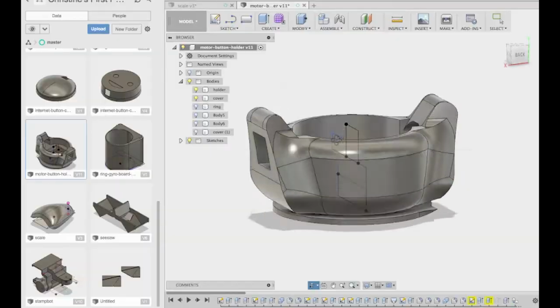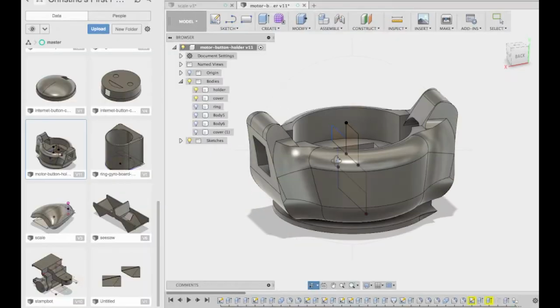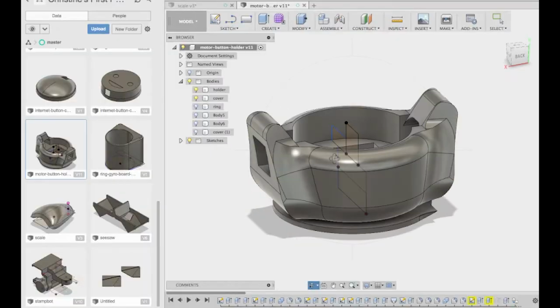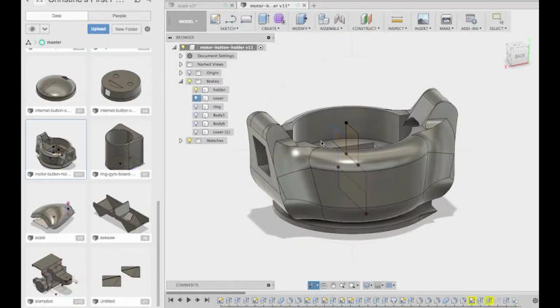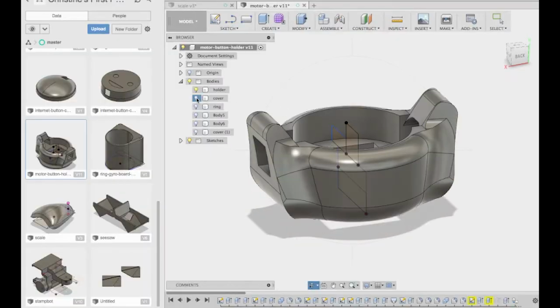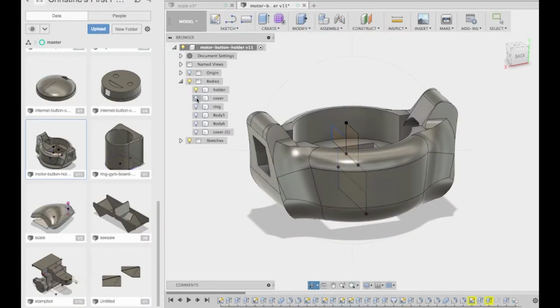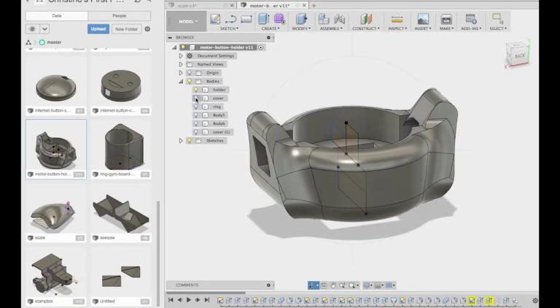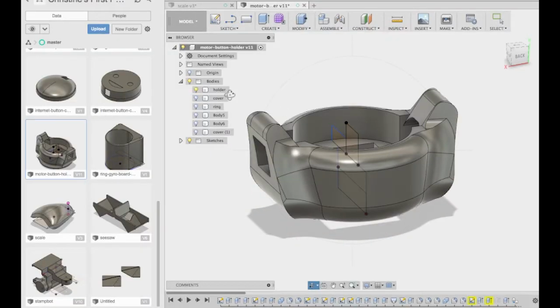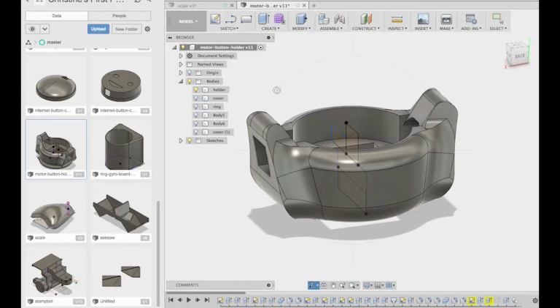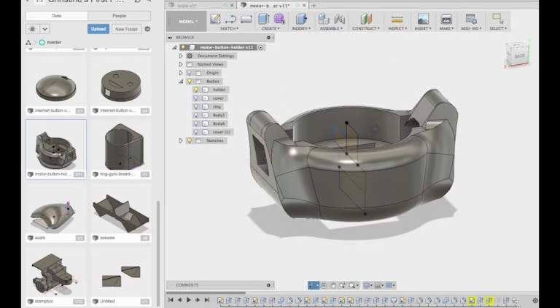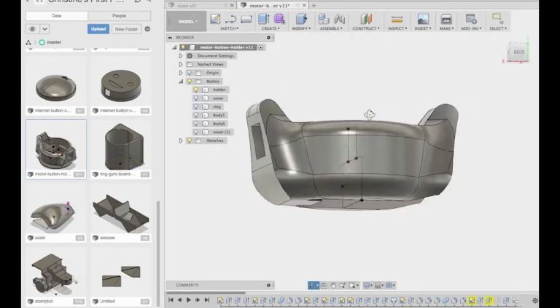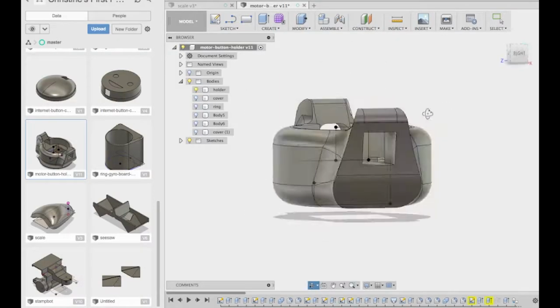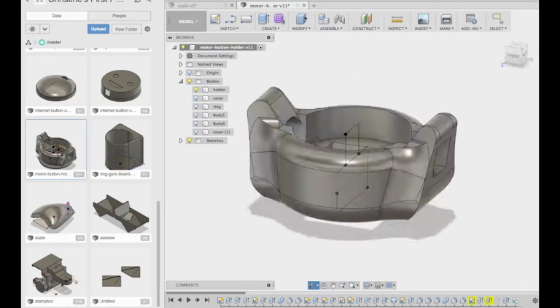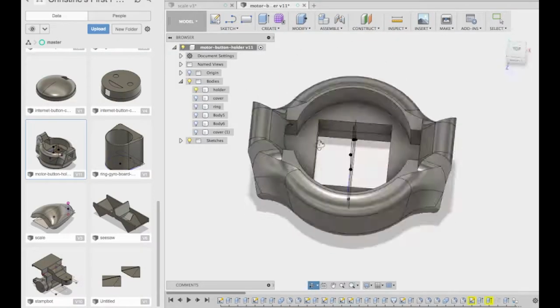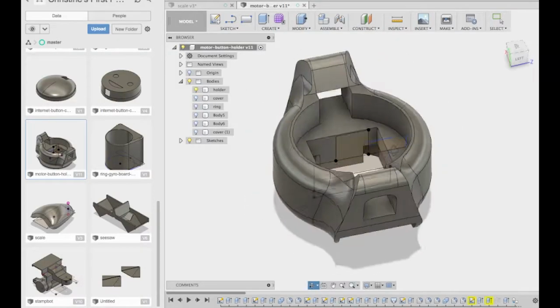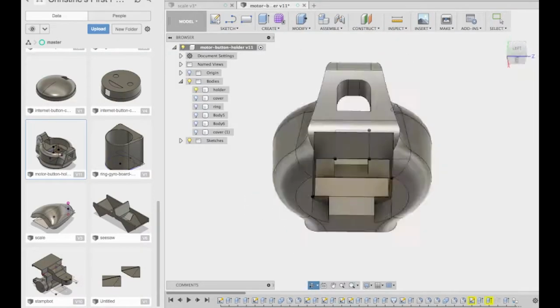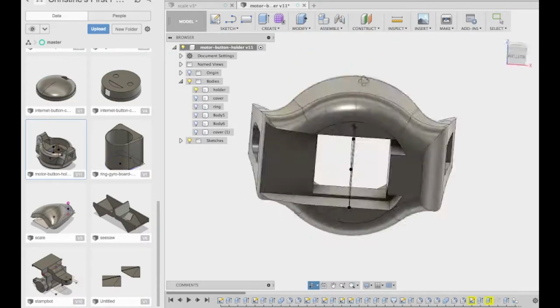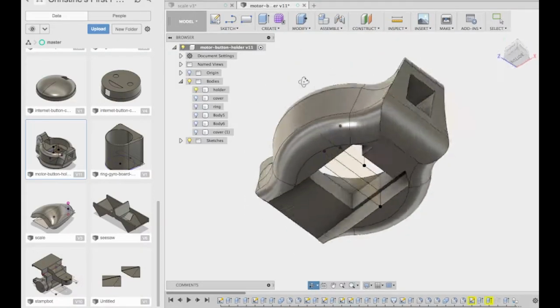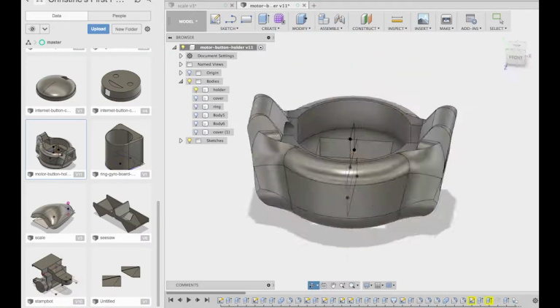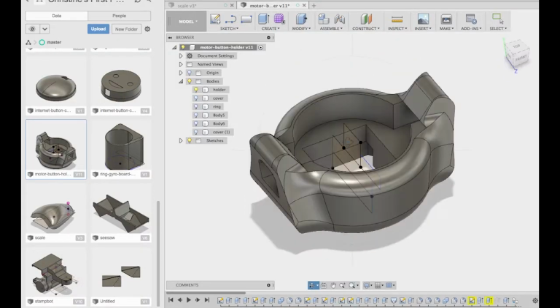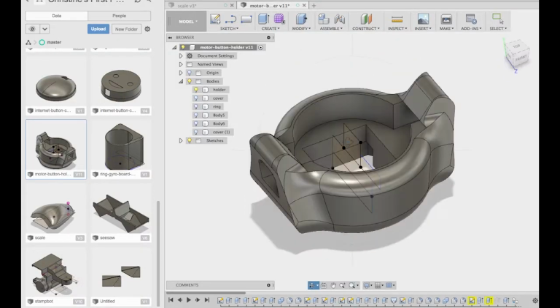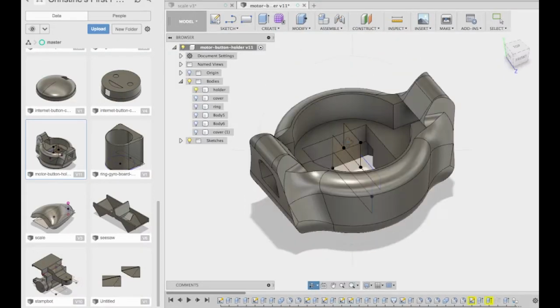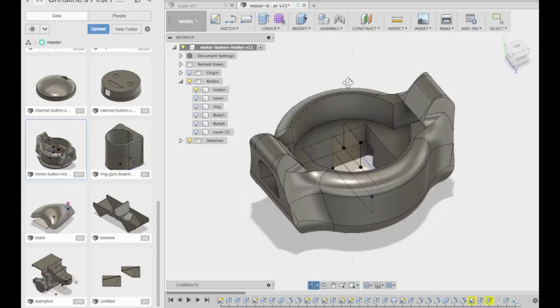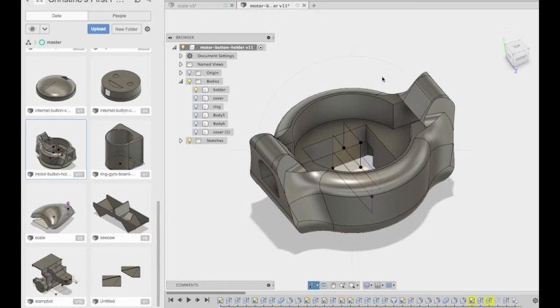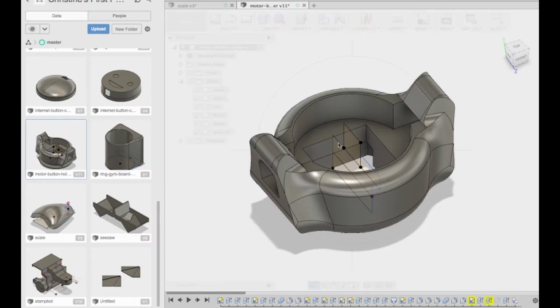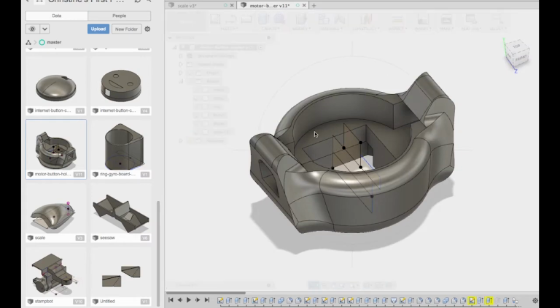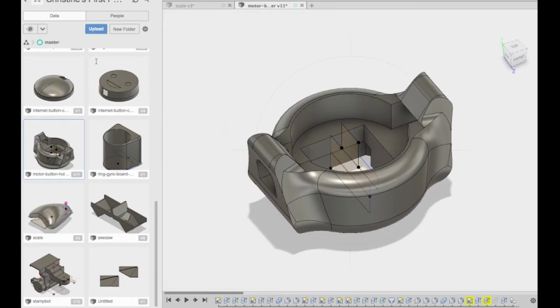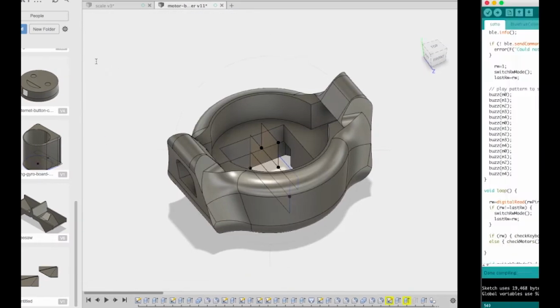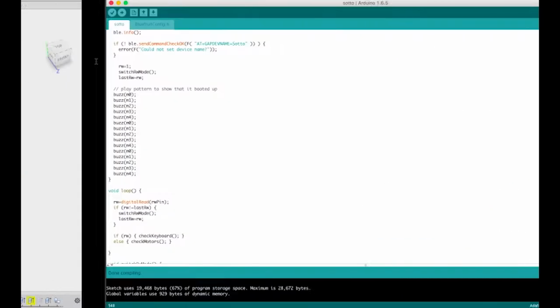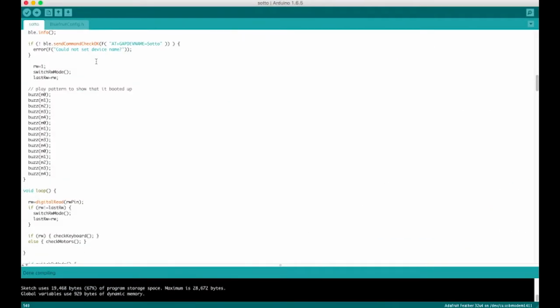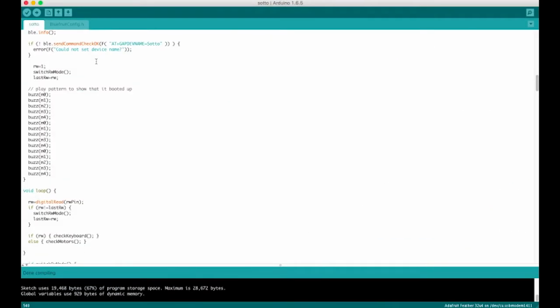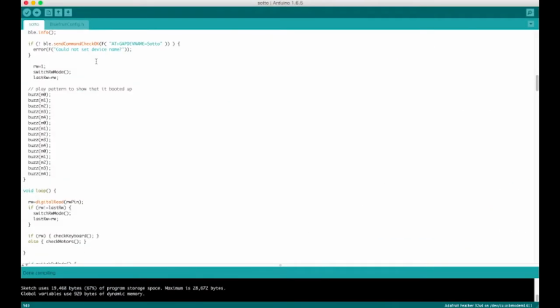First, get your print started. Make 5 holders and 5 covers. While you're waiting for the print to finish, upload this code to your Blue Fruit Feather.